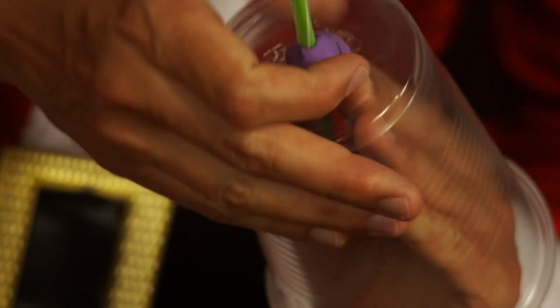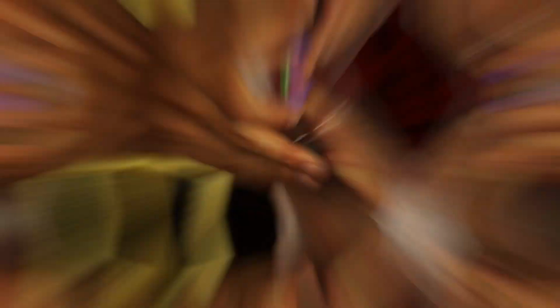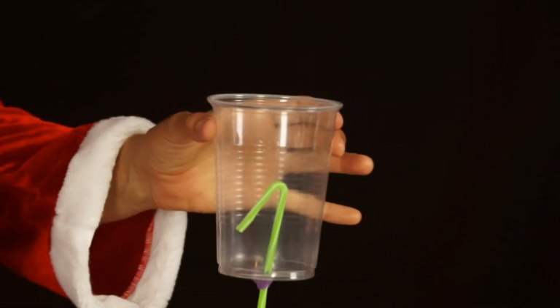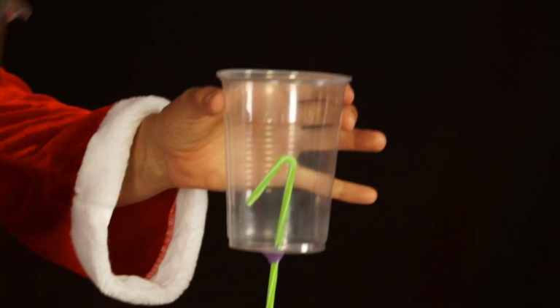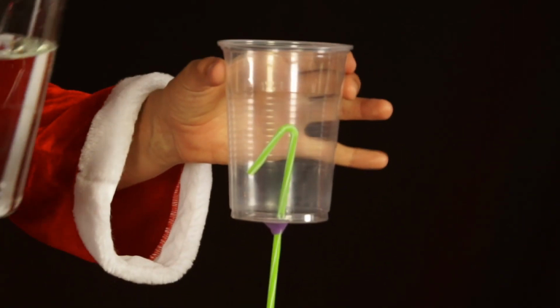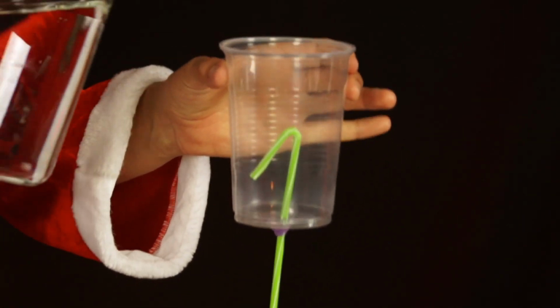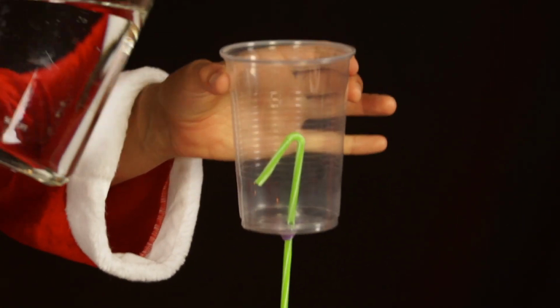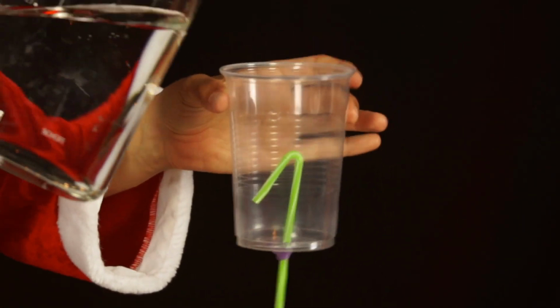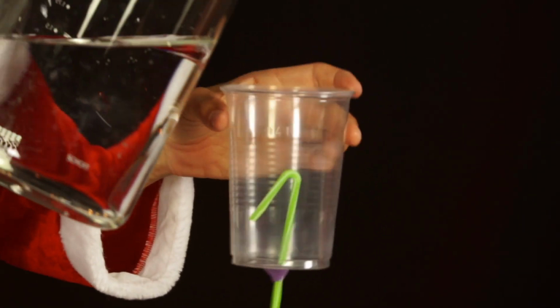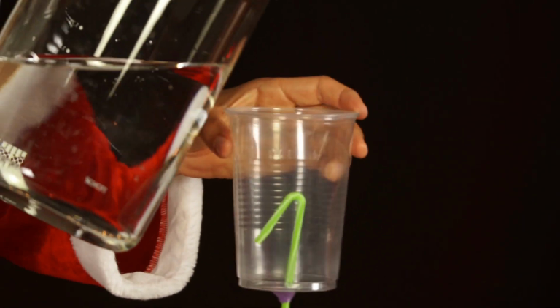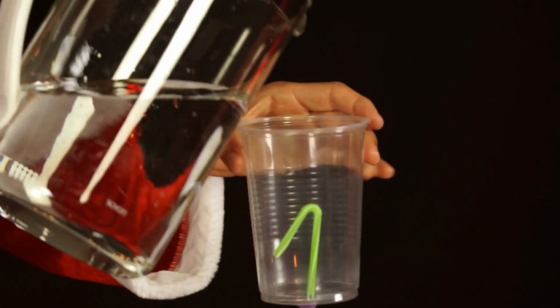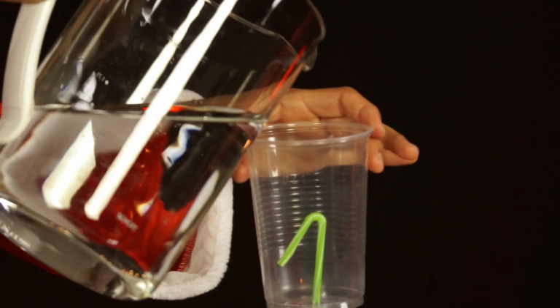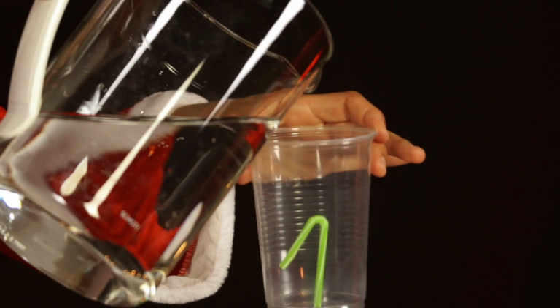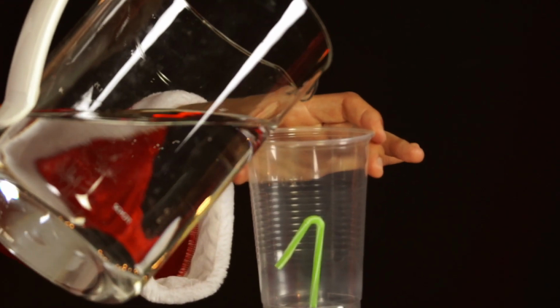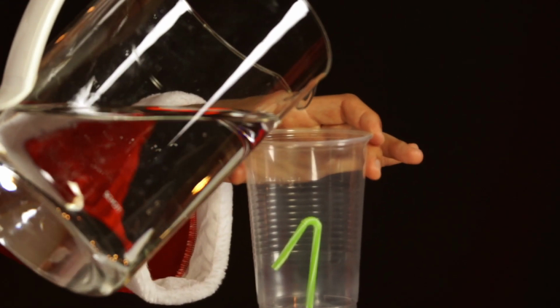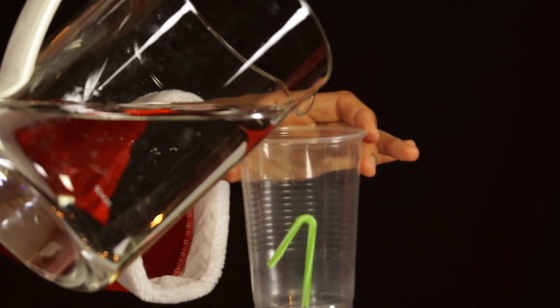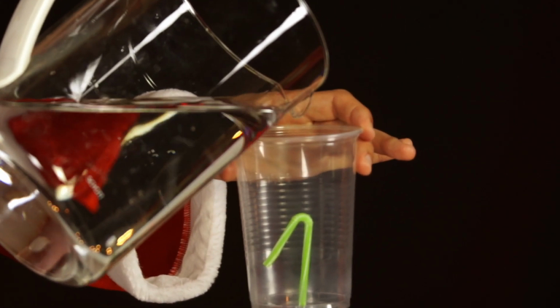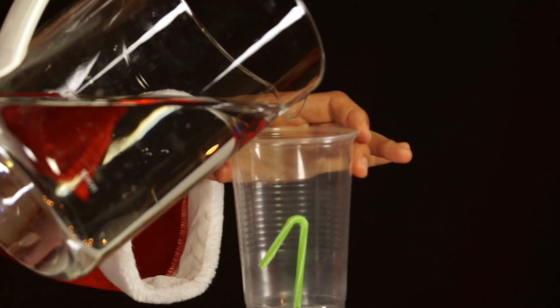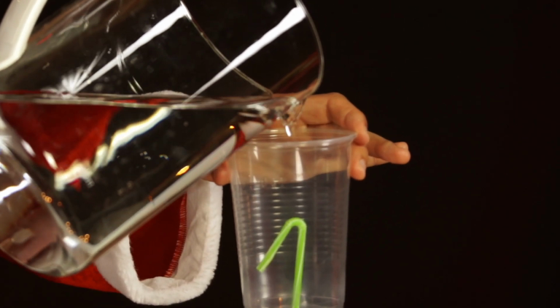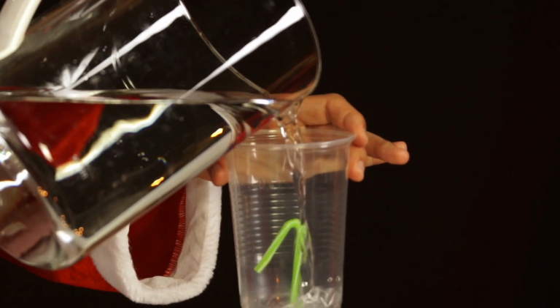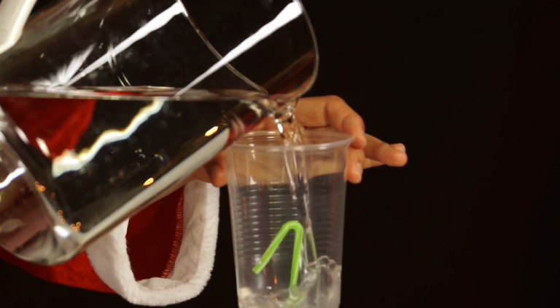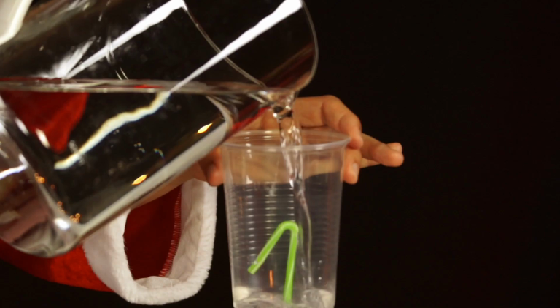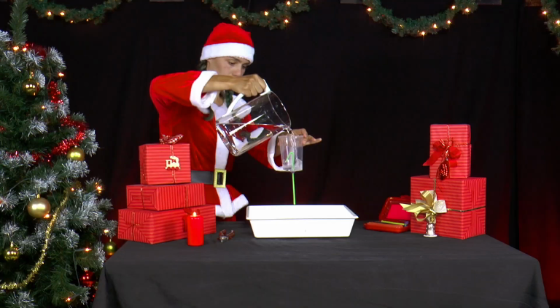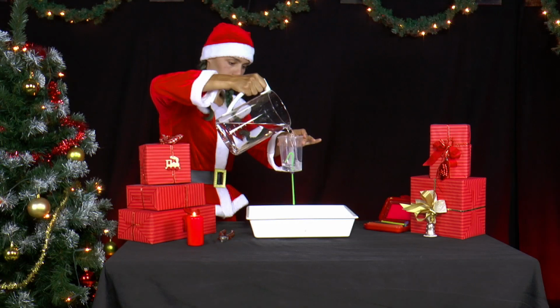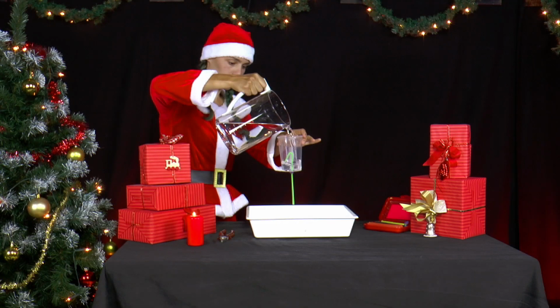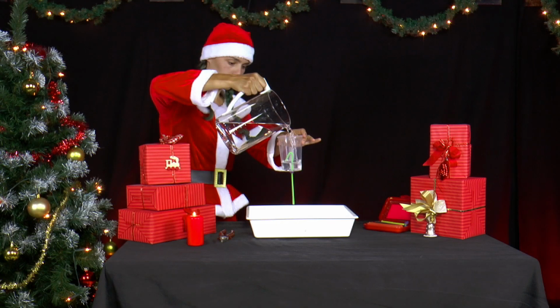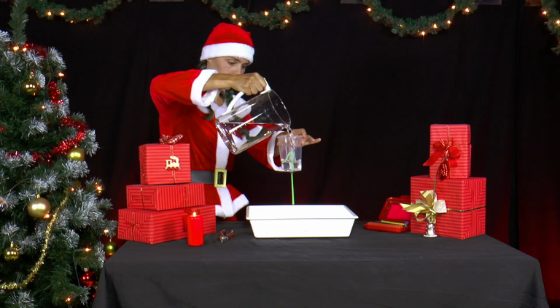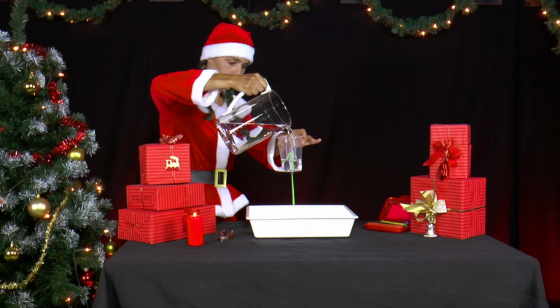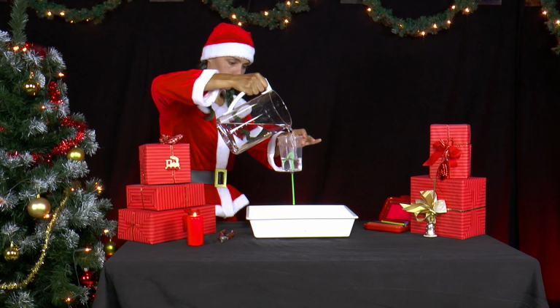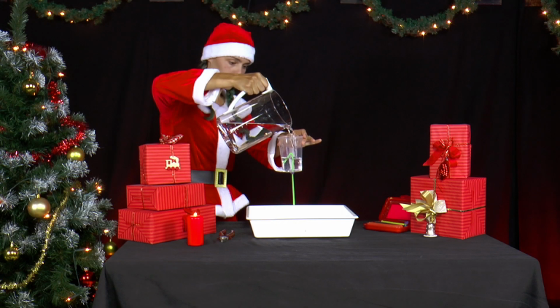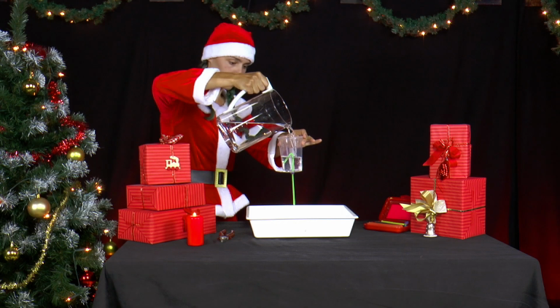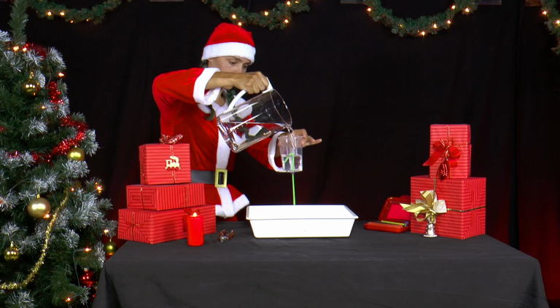Now Mrs. Santa fills the cup with water so that the straw is completely covered by water. What happens?